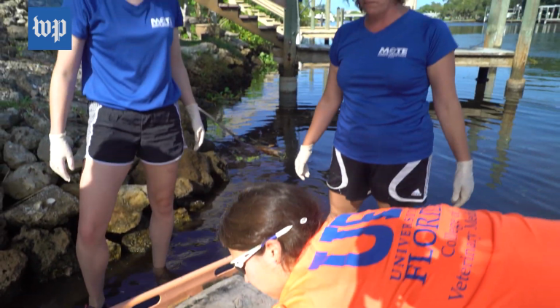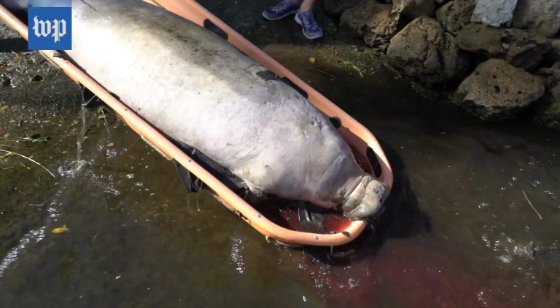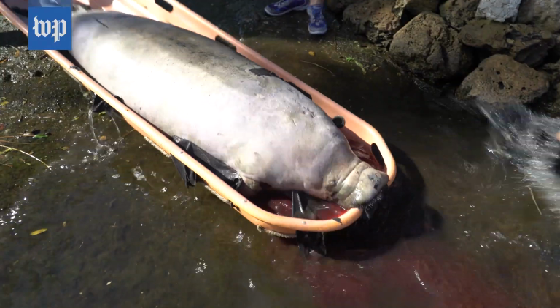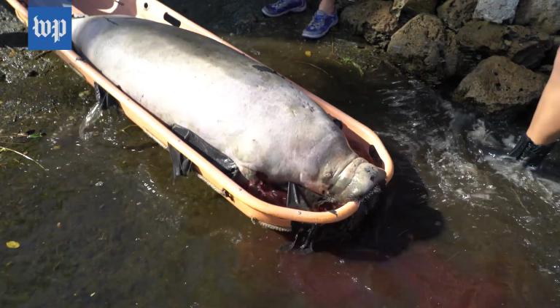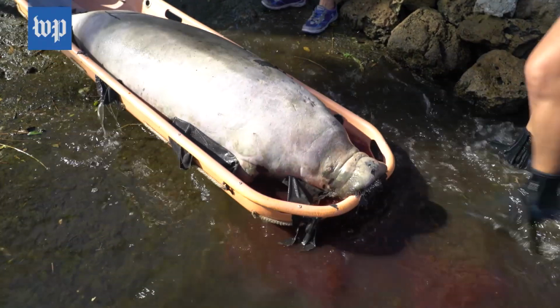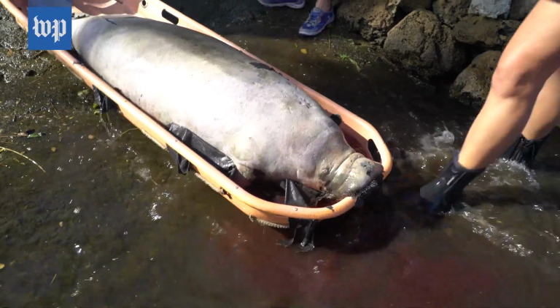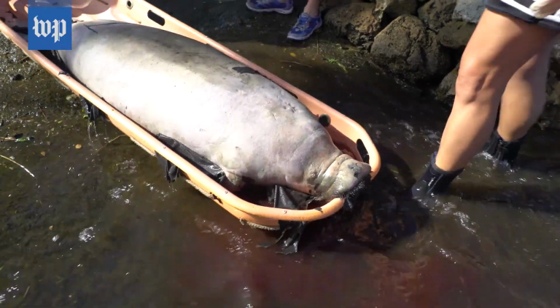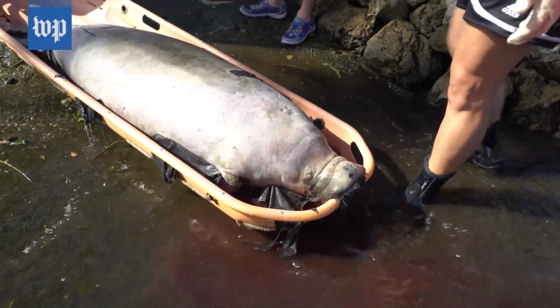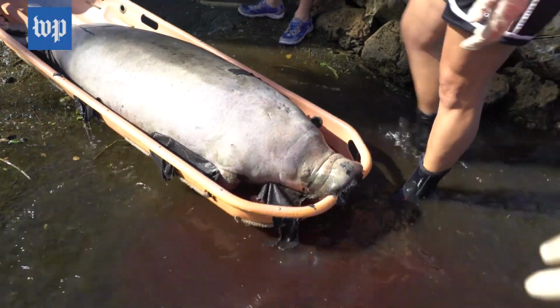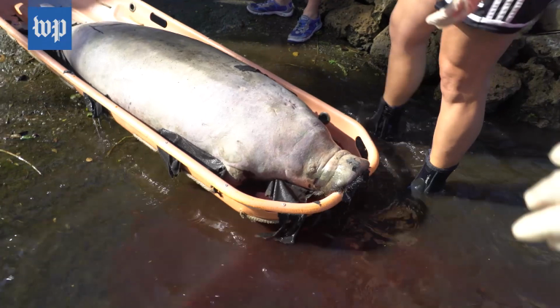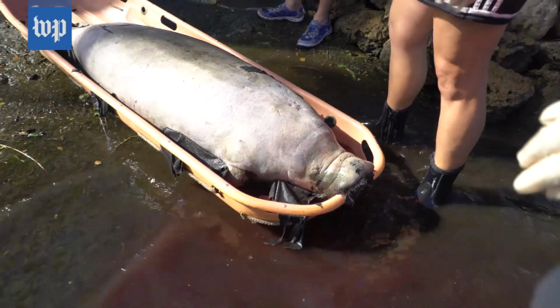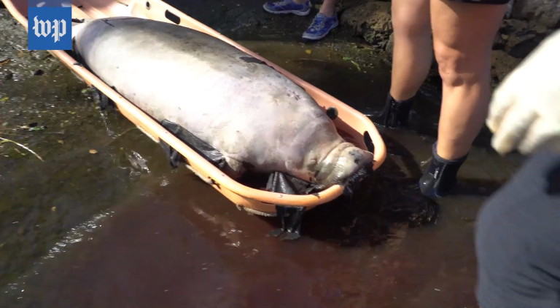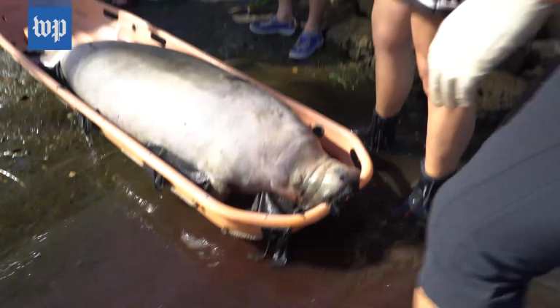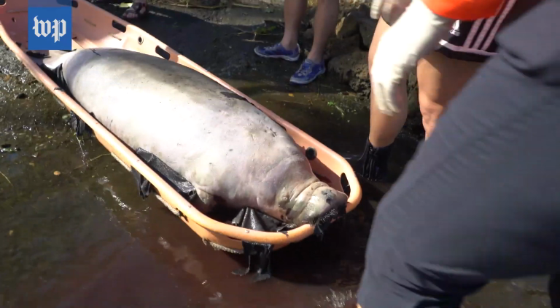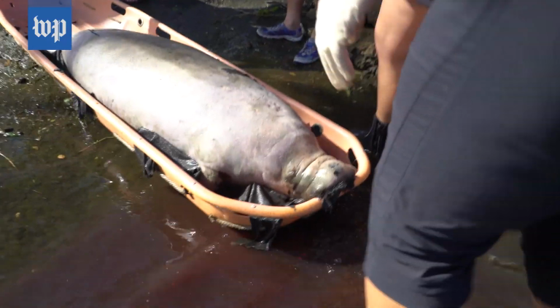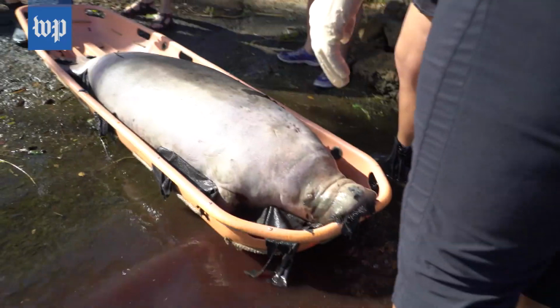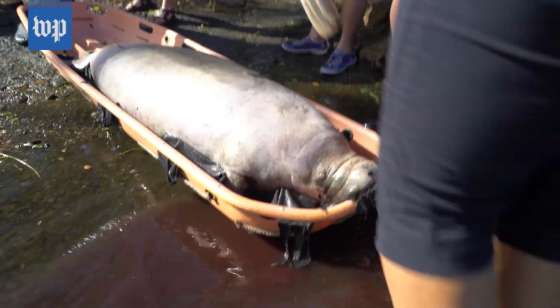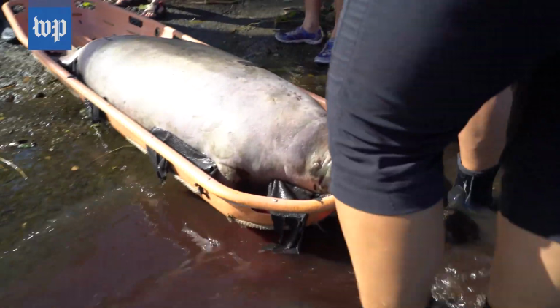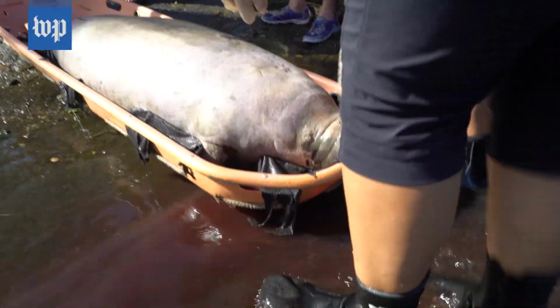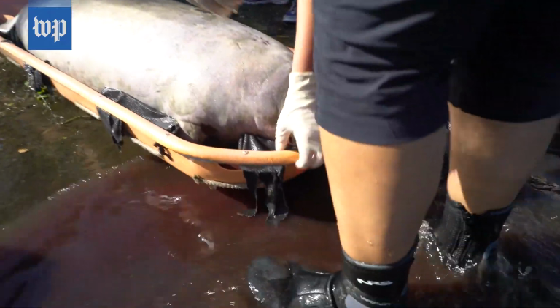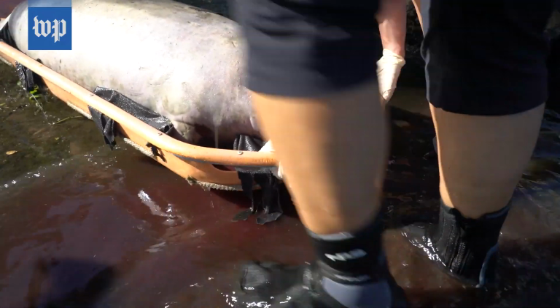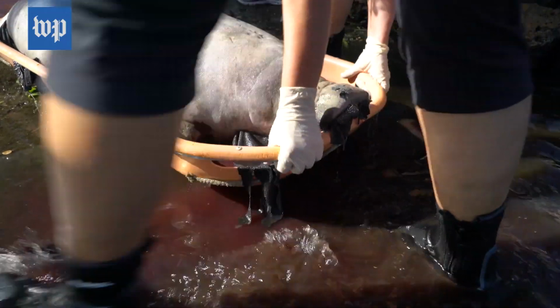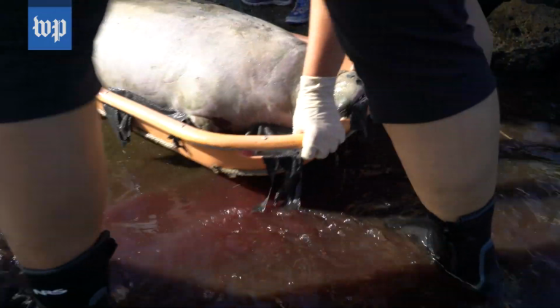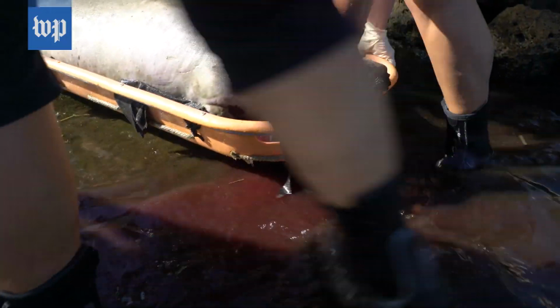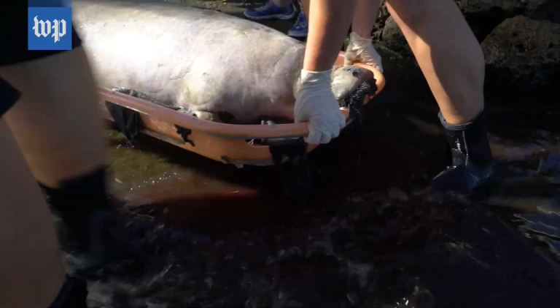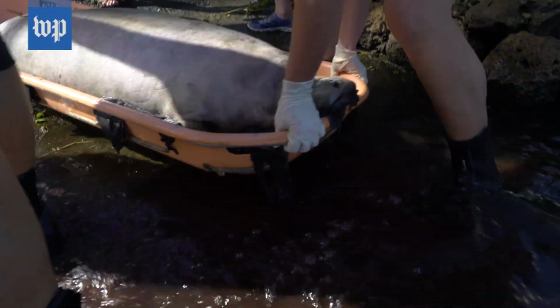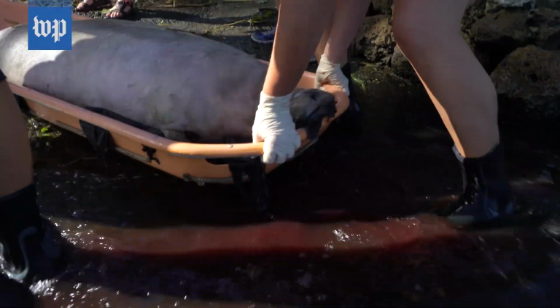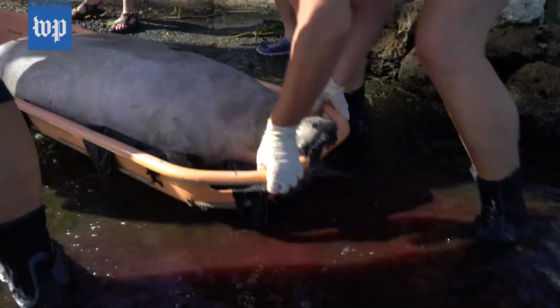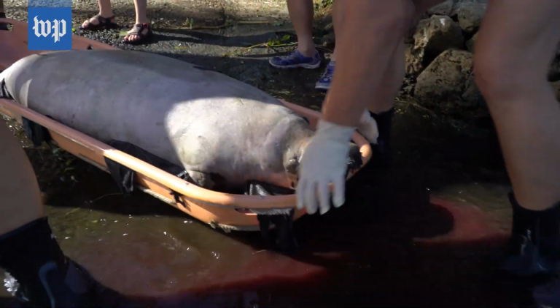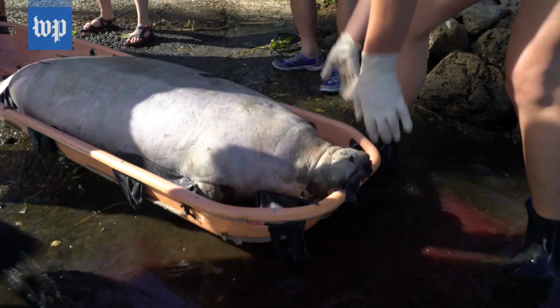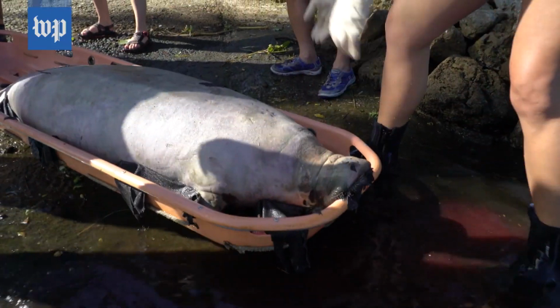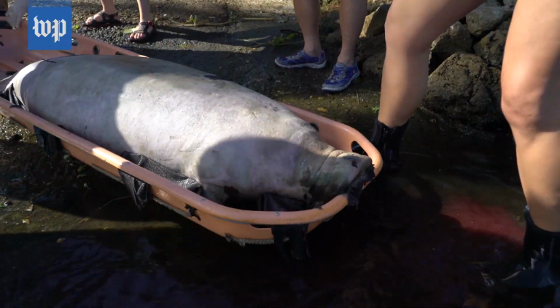We have a juvenile male manatee — he's pretty decomposed, but we'll still be able to collect some samples from that.